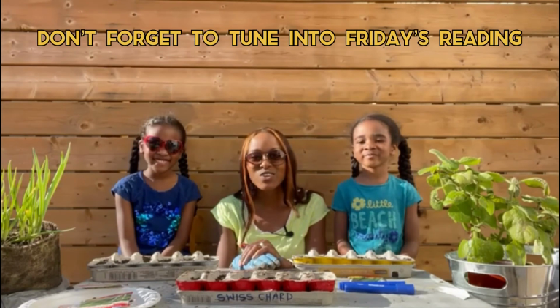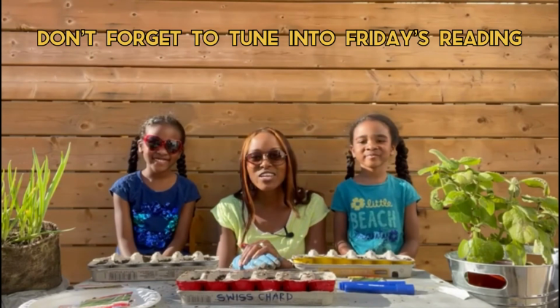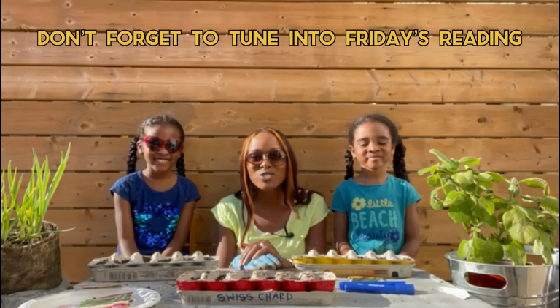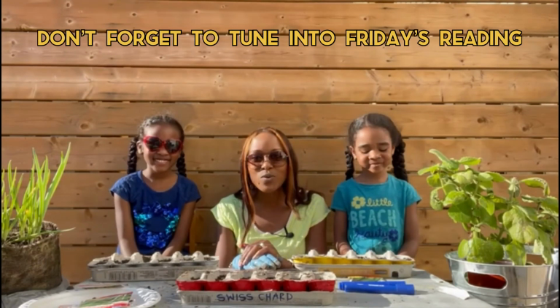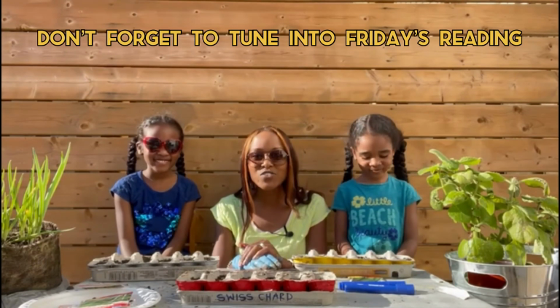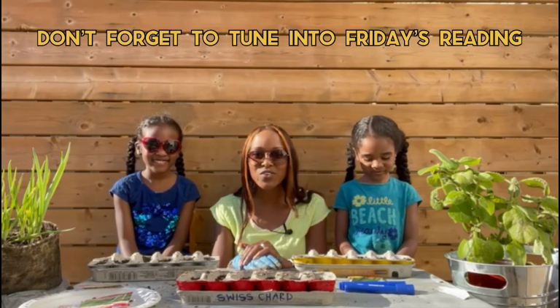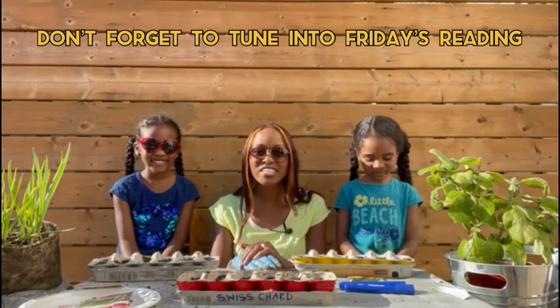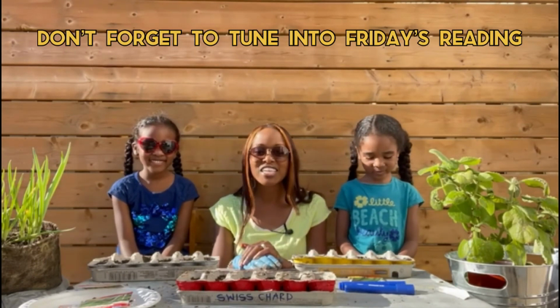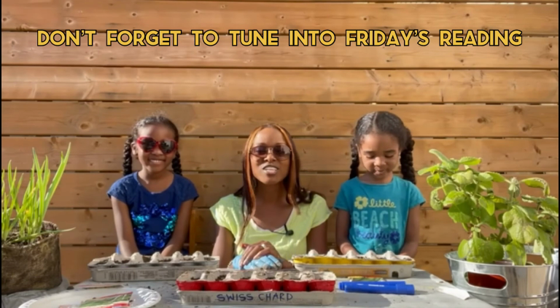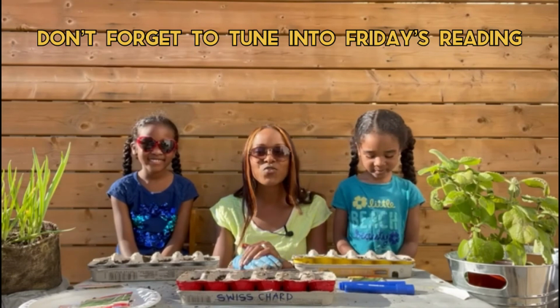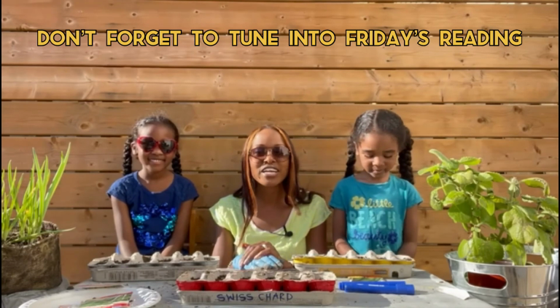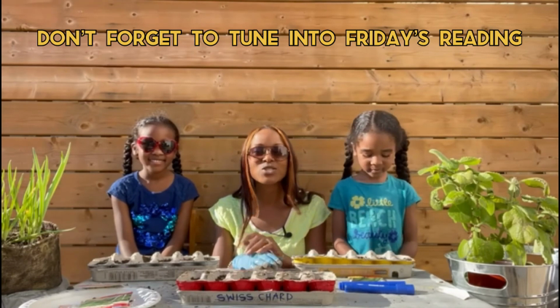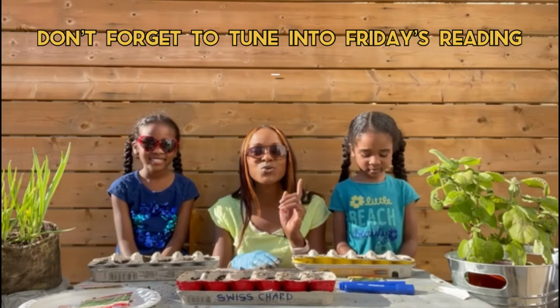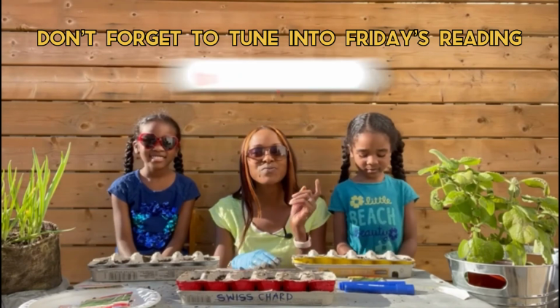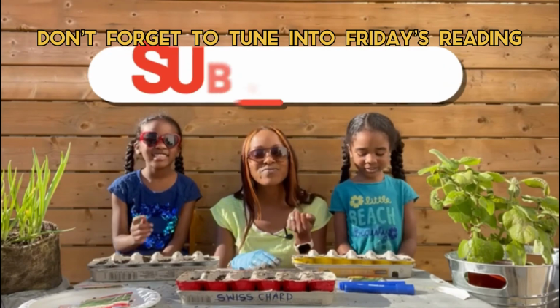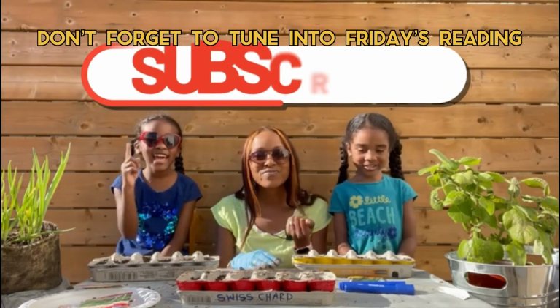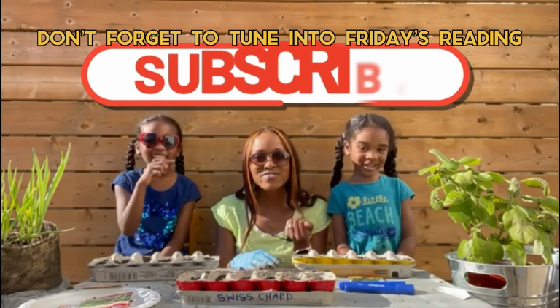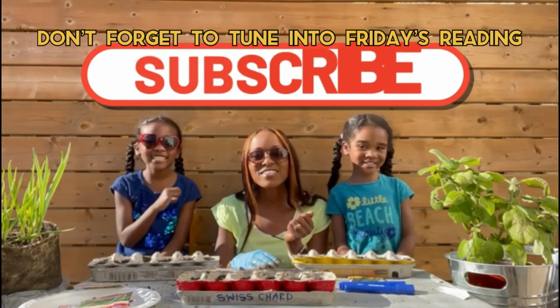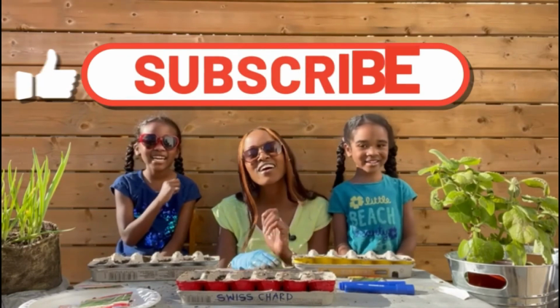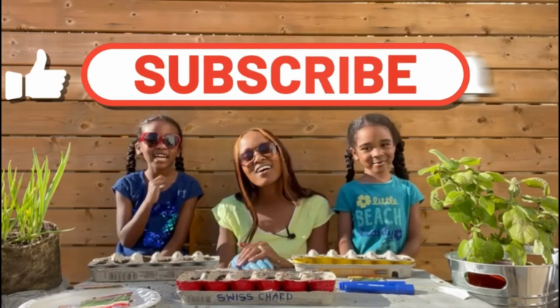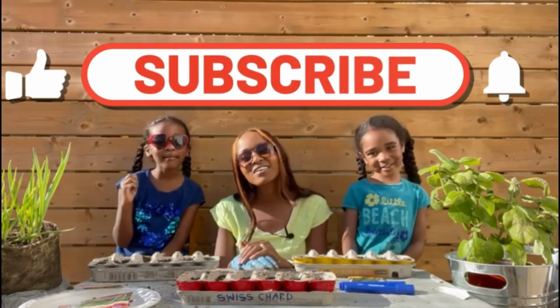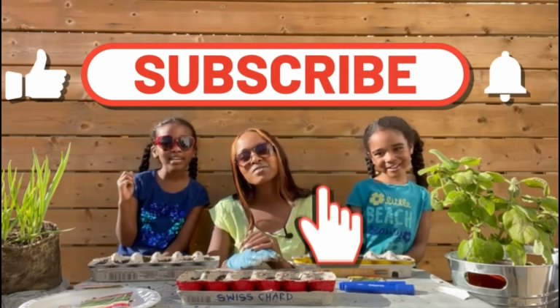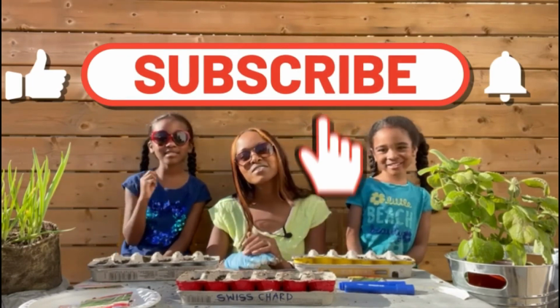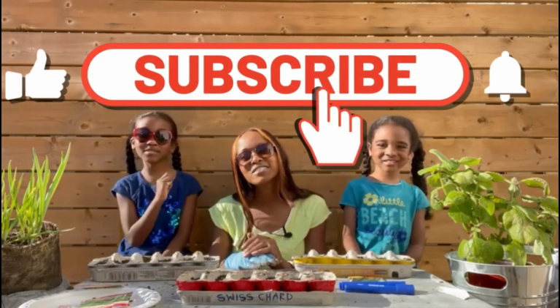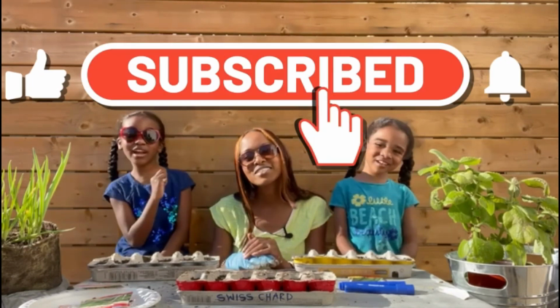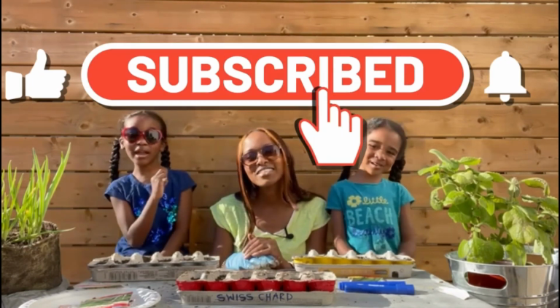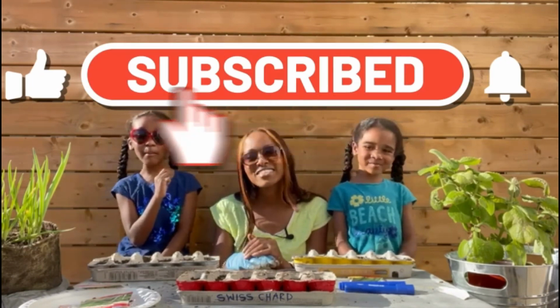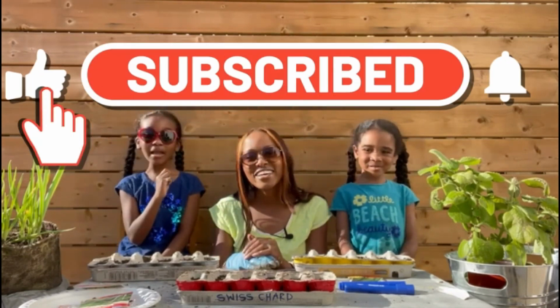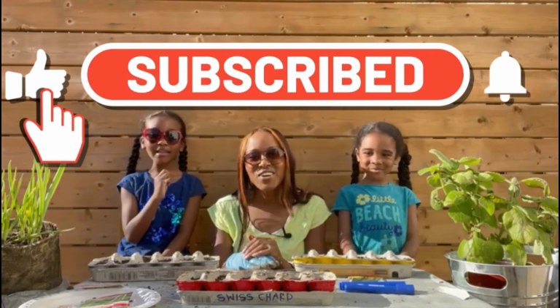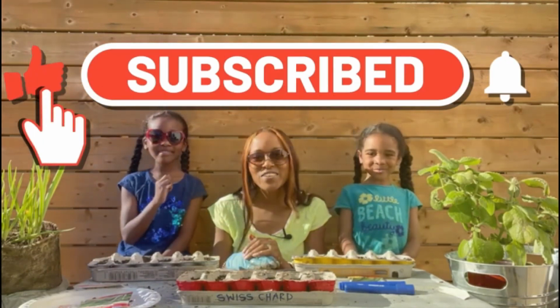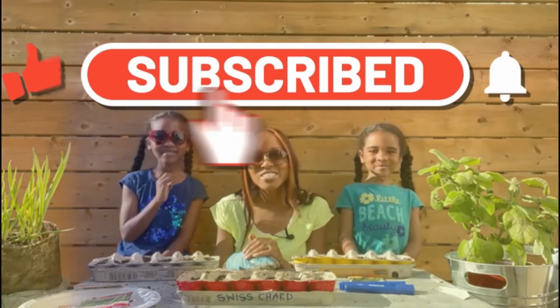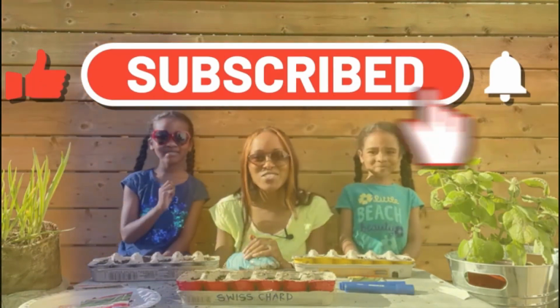Thank you so much for joining us today. Don't forget to like, comment, and subscribe.